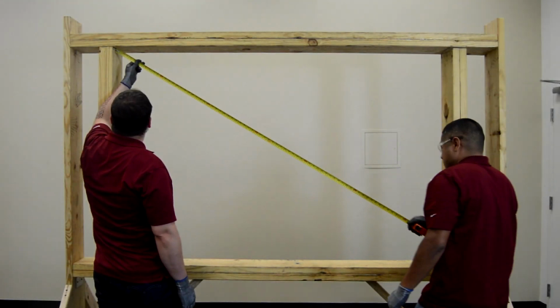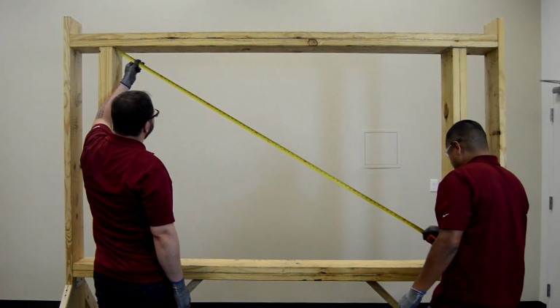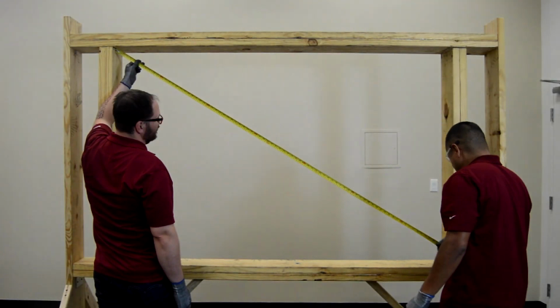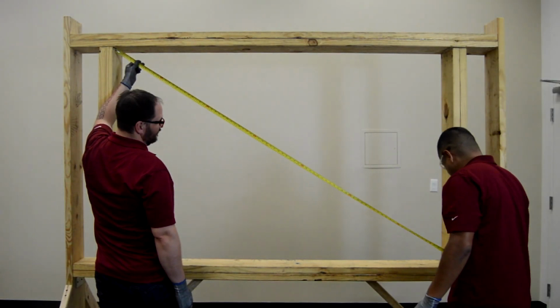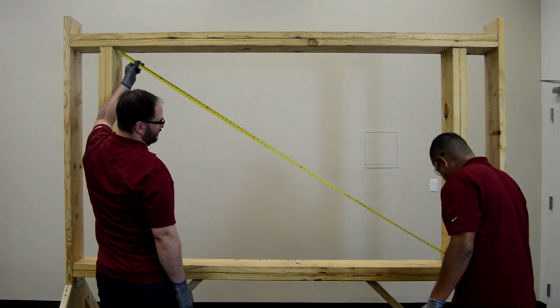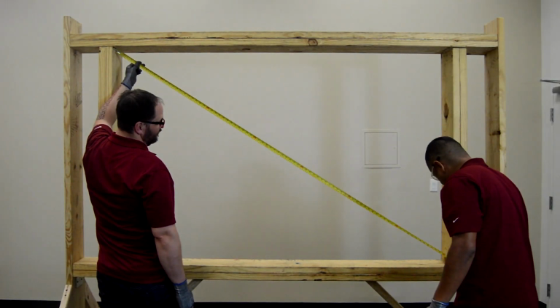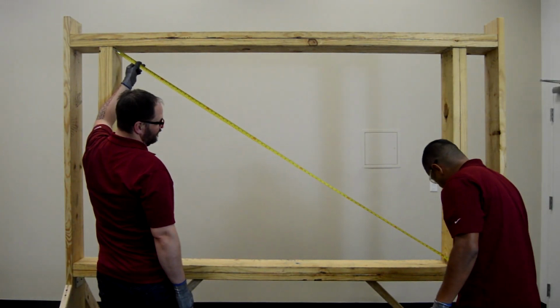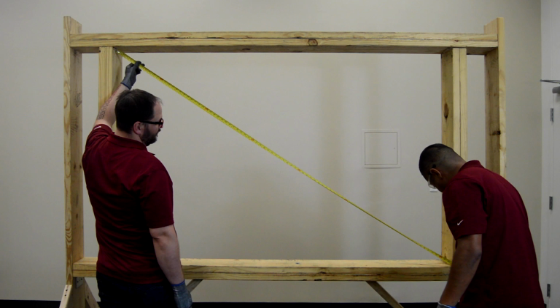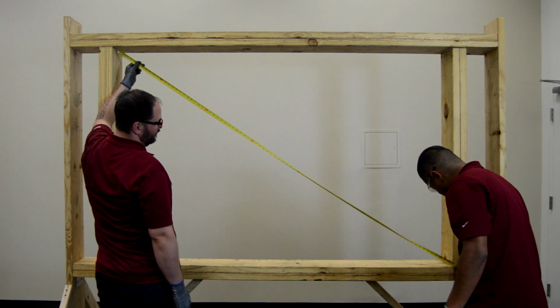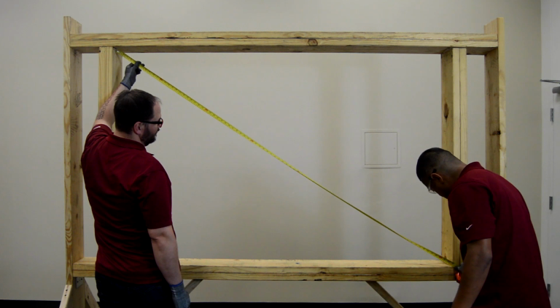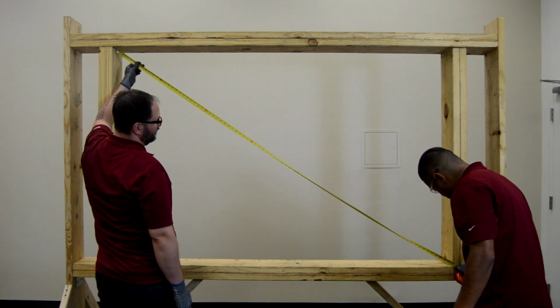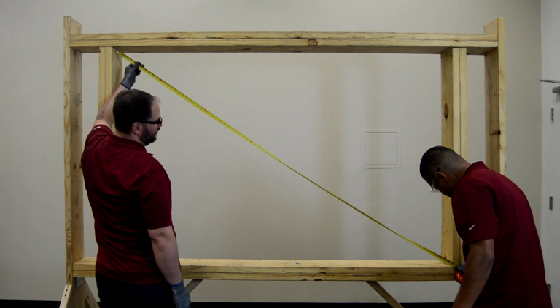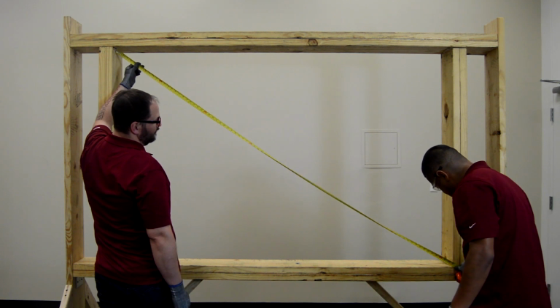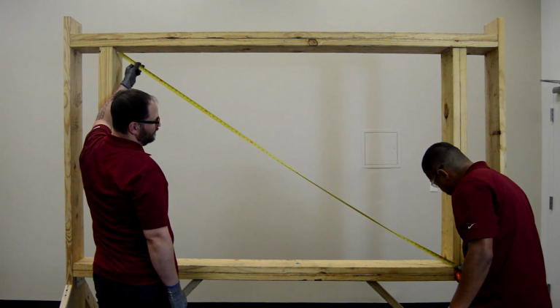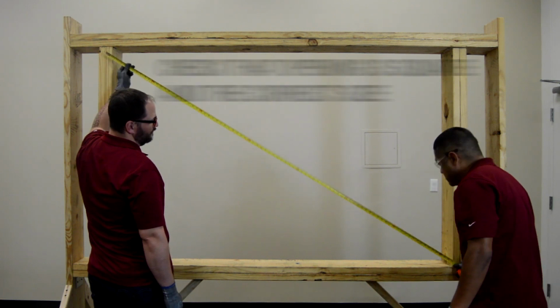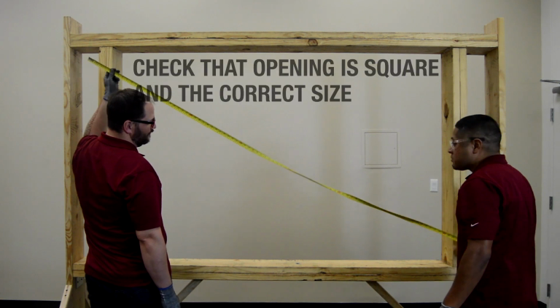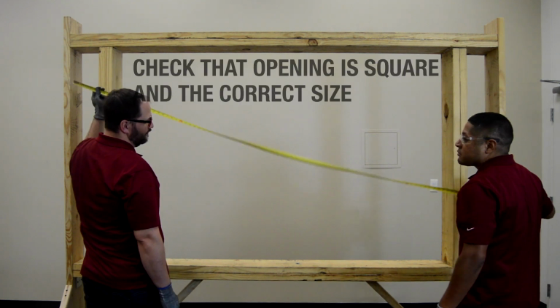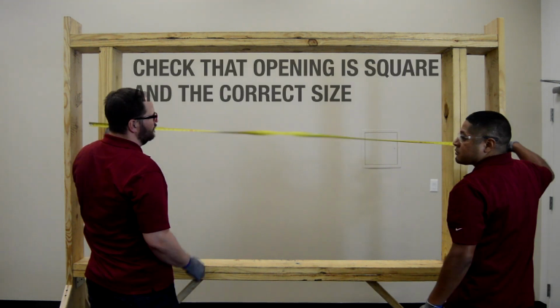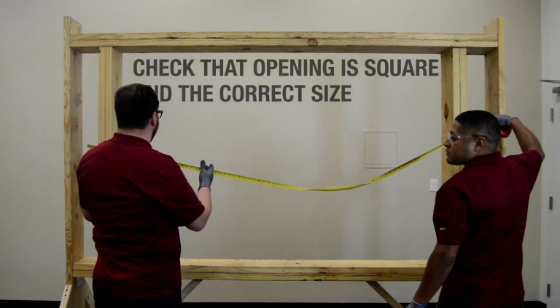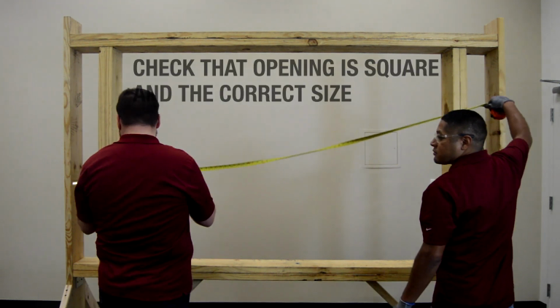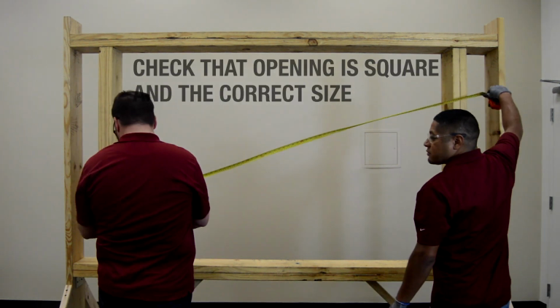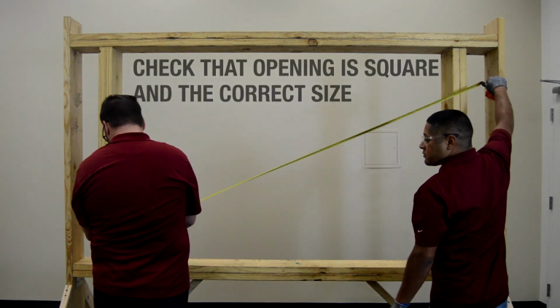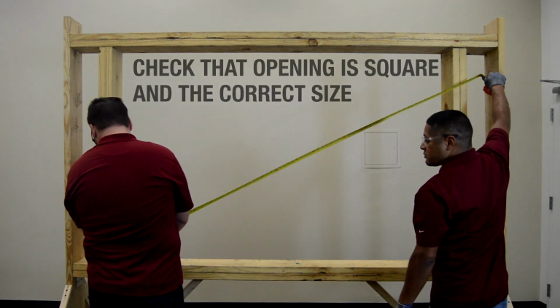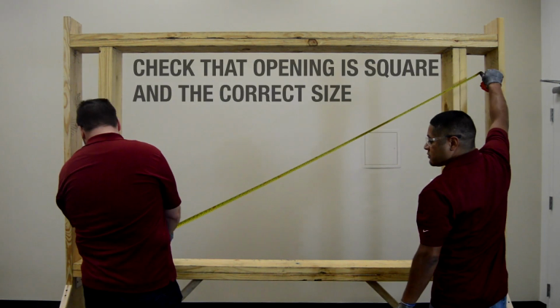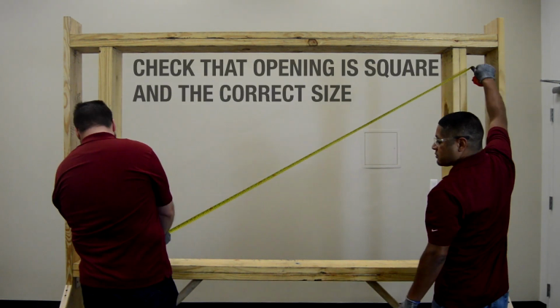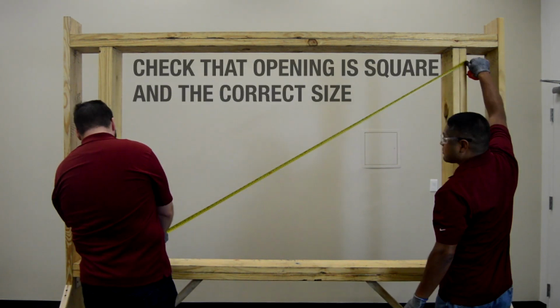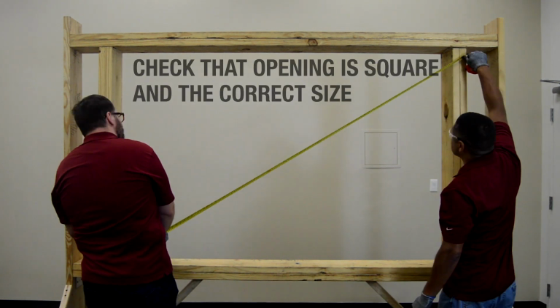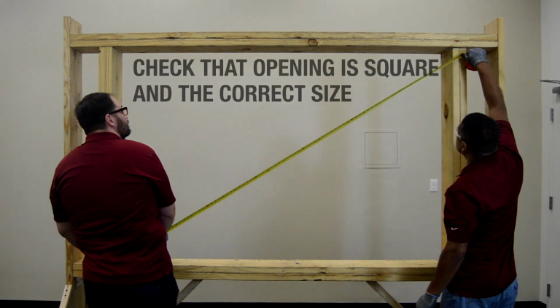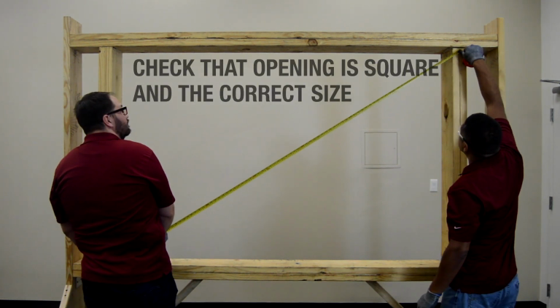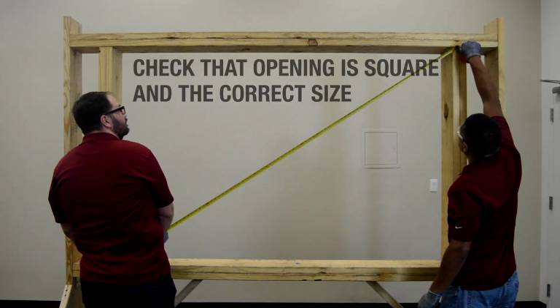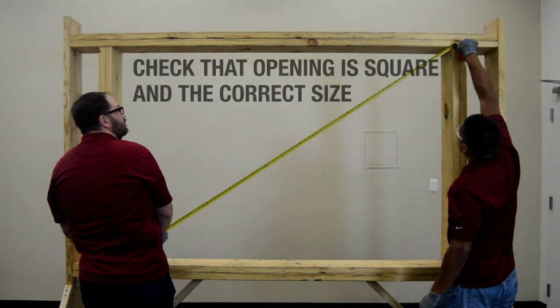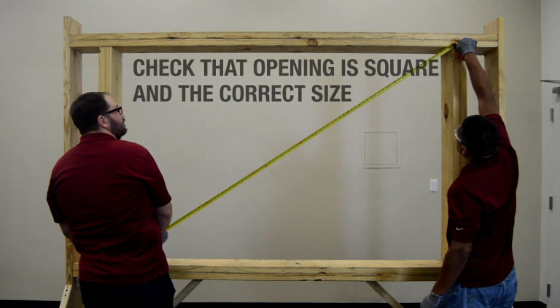Next, measure the opening and verify it is the correct size and that it is square and plumb.